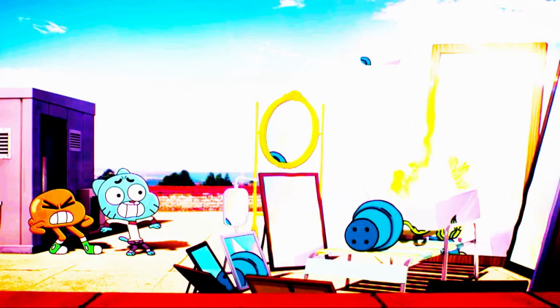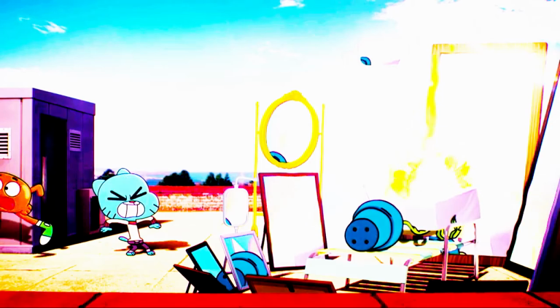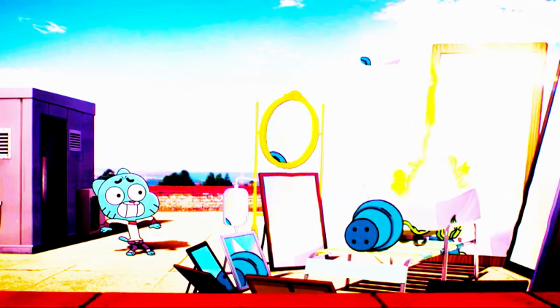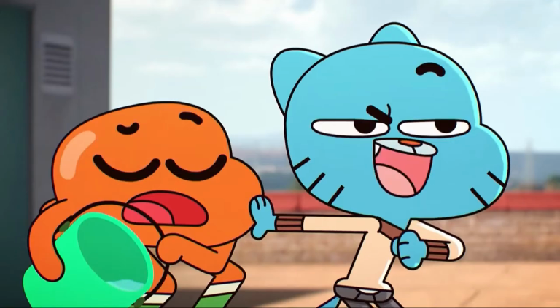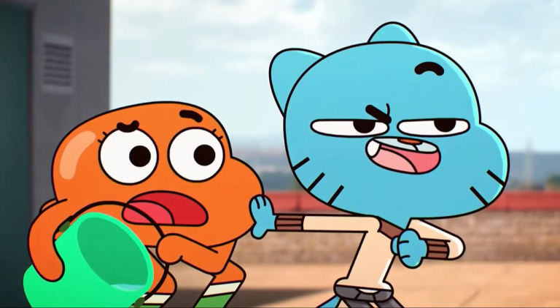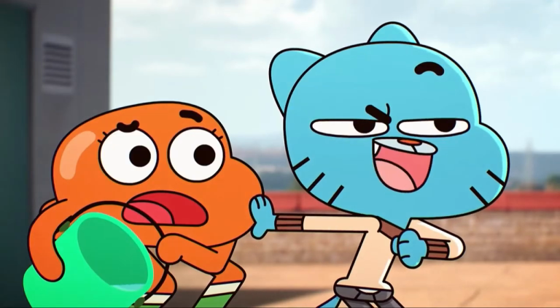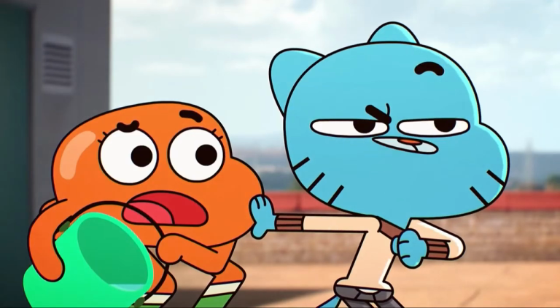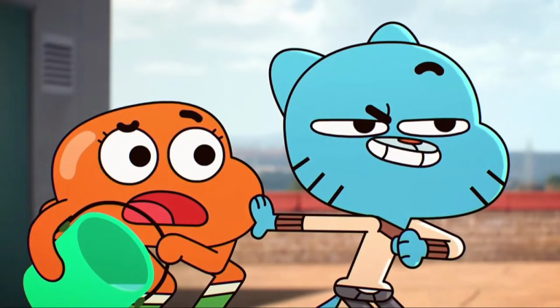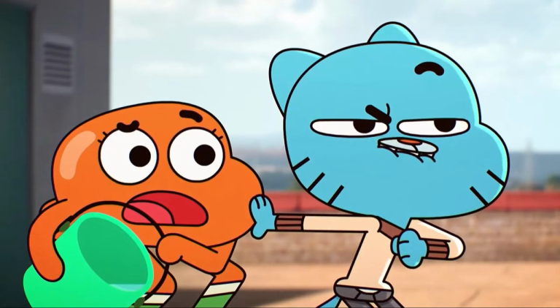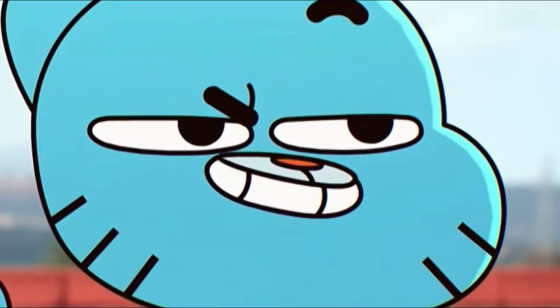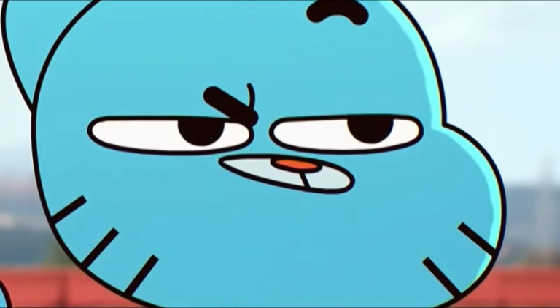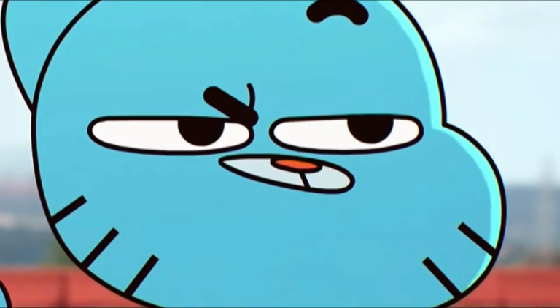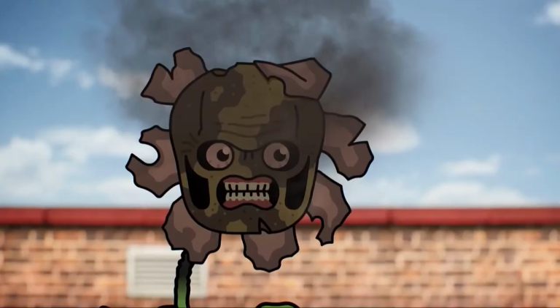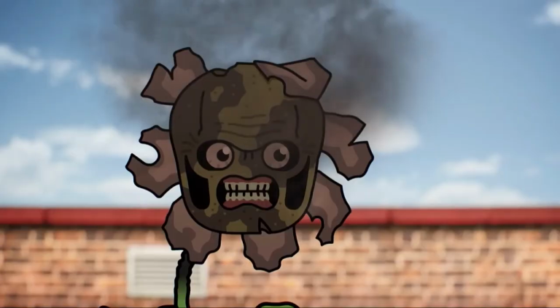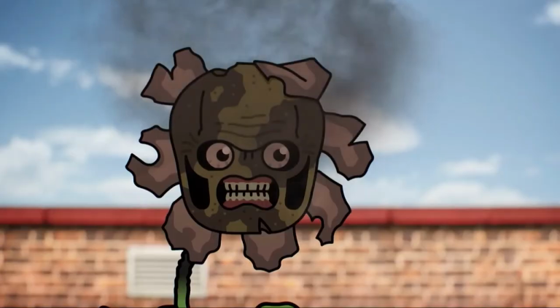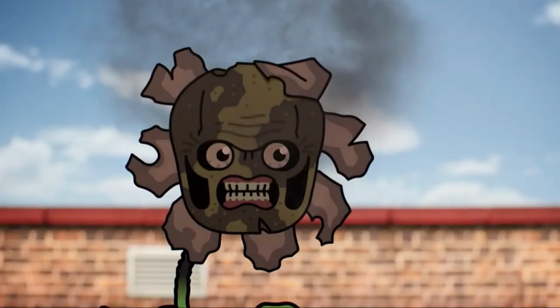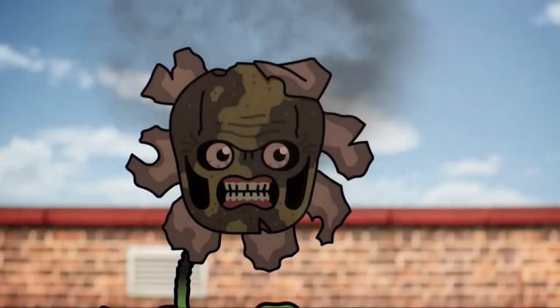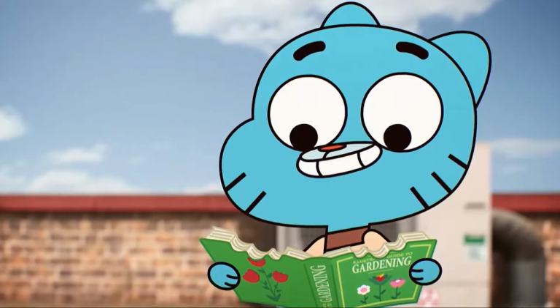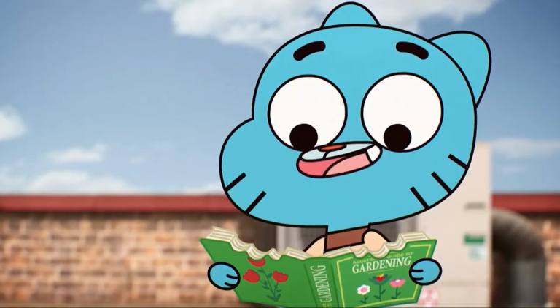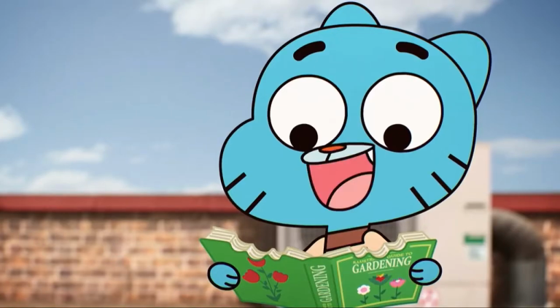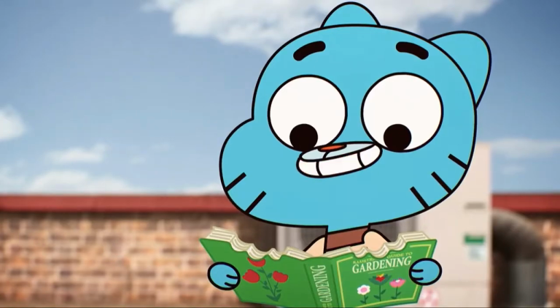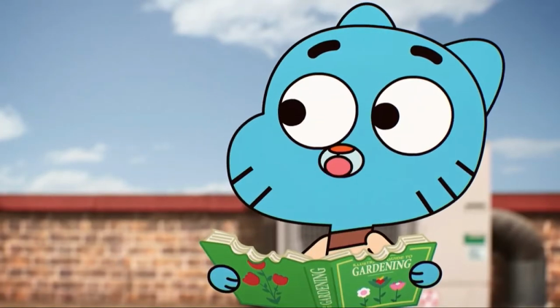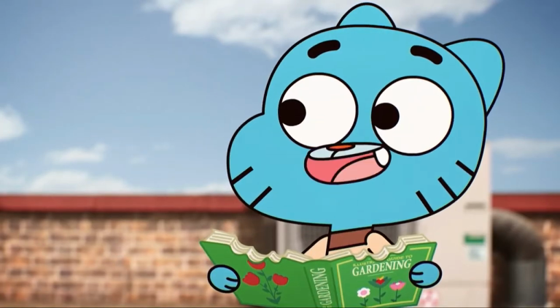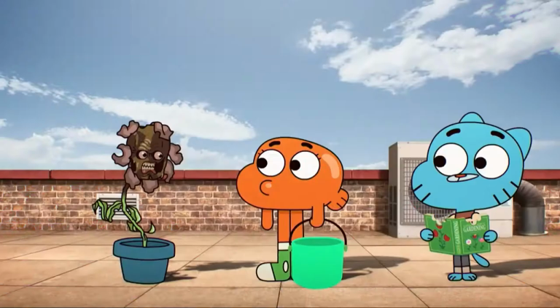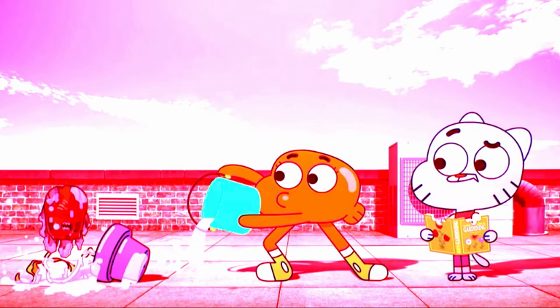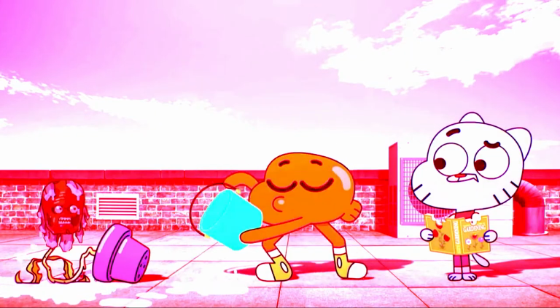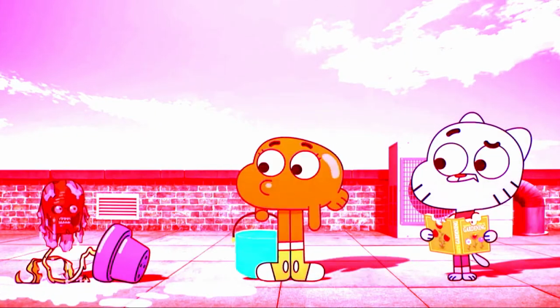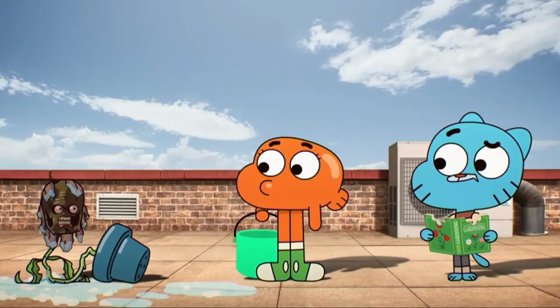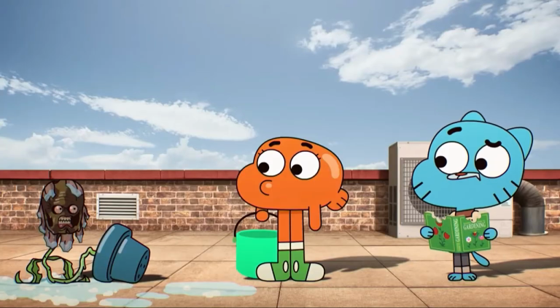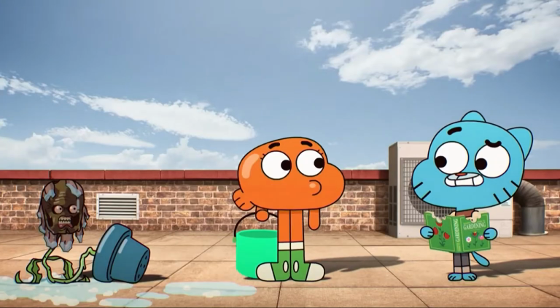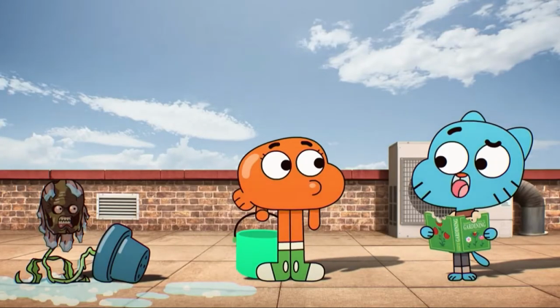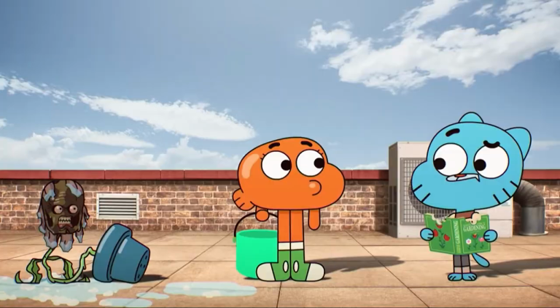Maybe the fire will improve his place. It says here you might need more water. Maybe a little more?